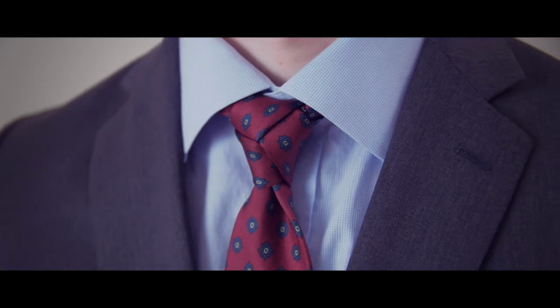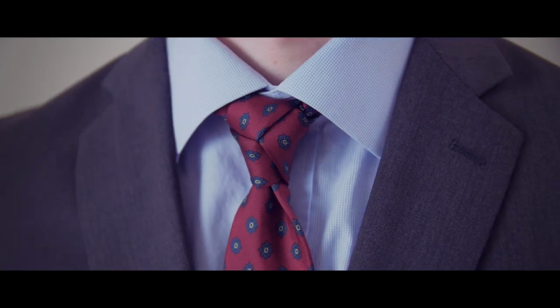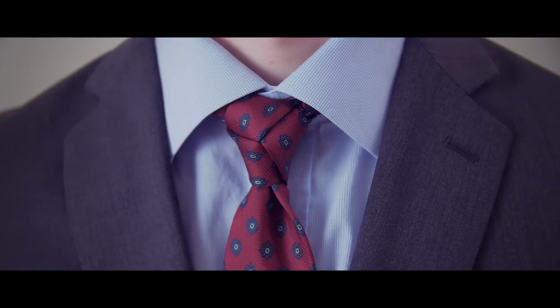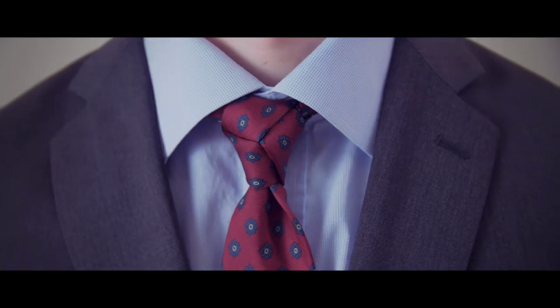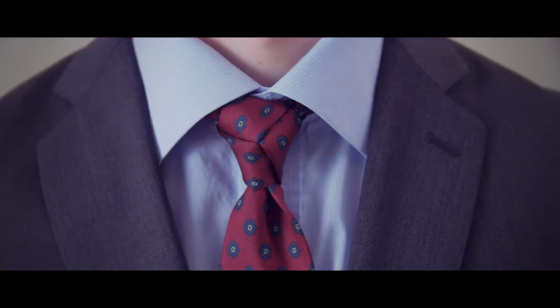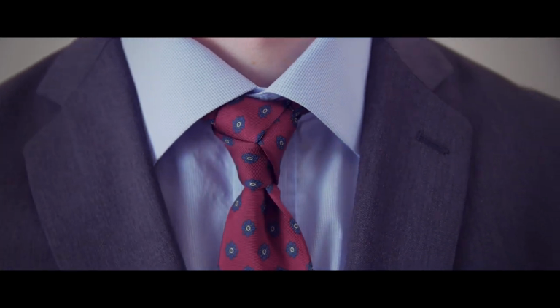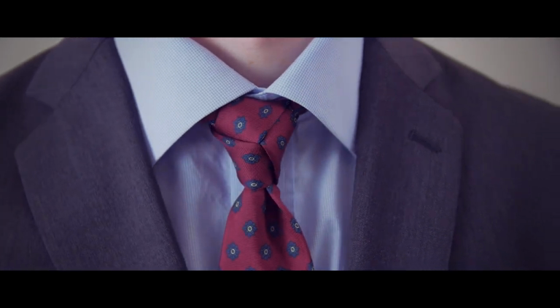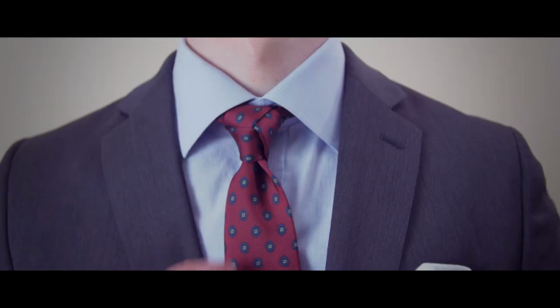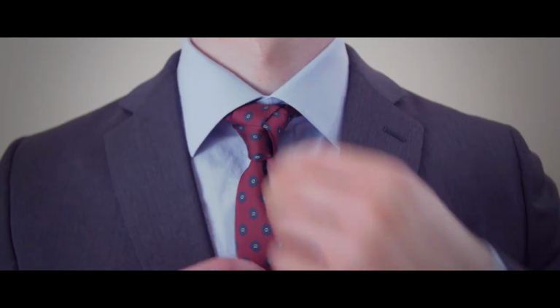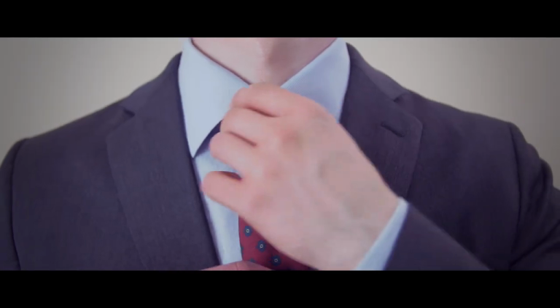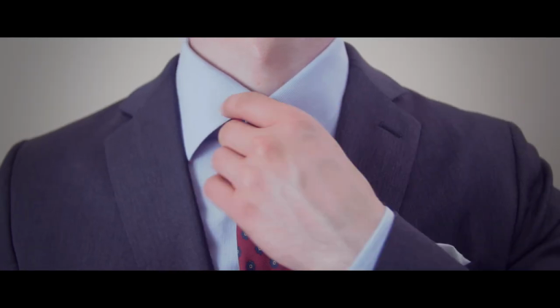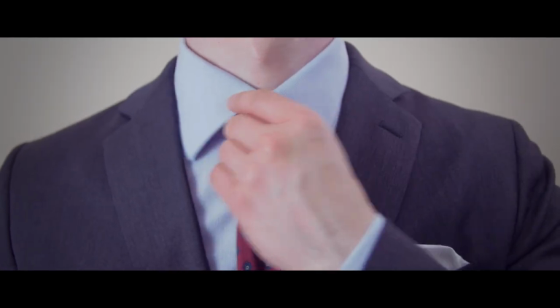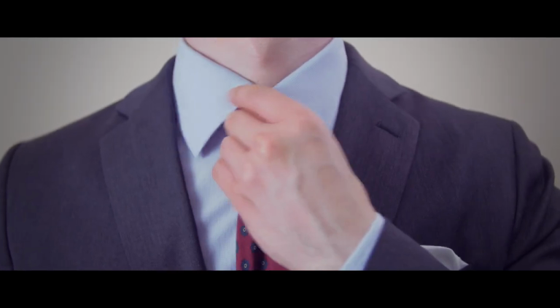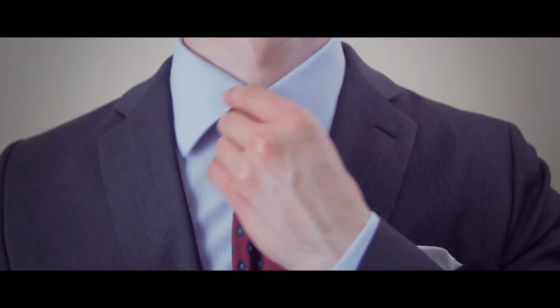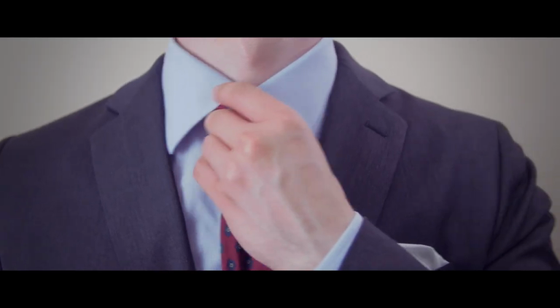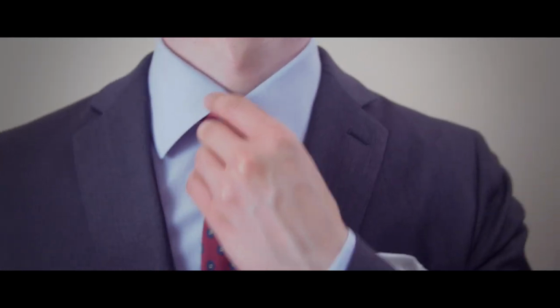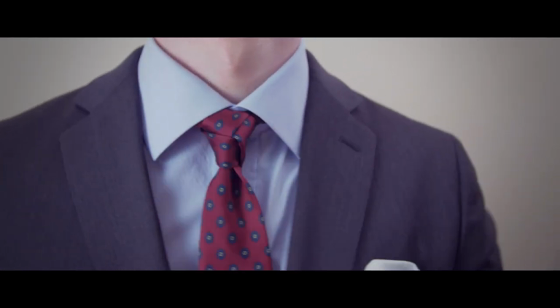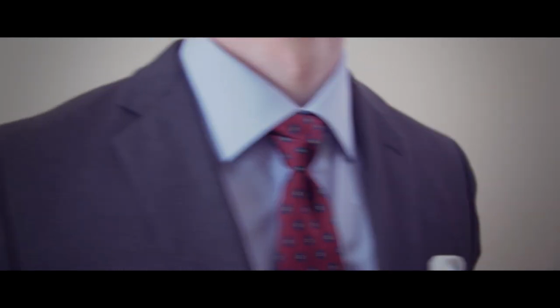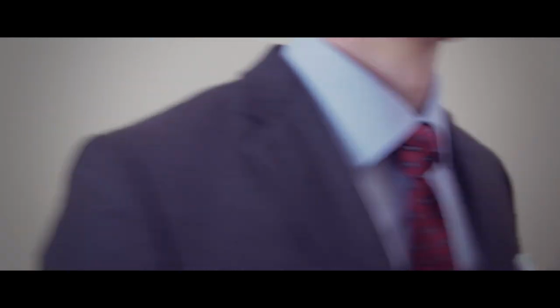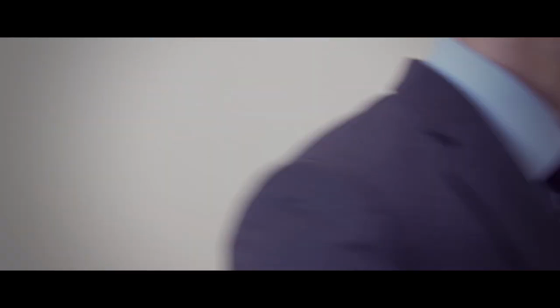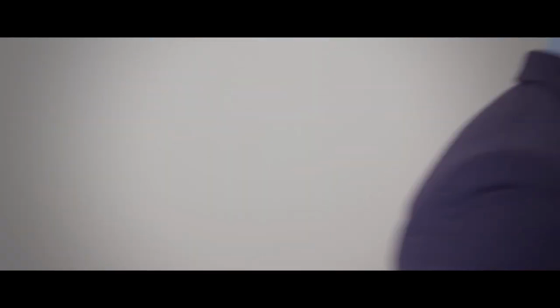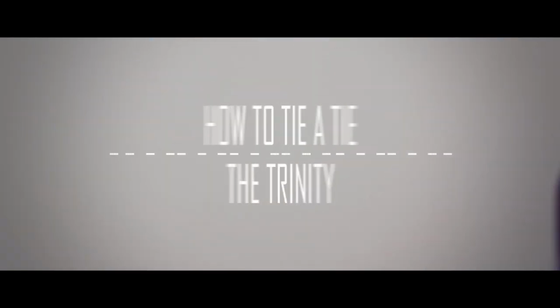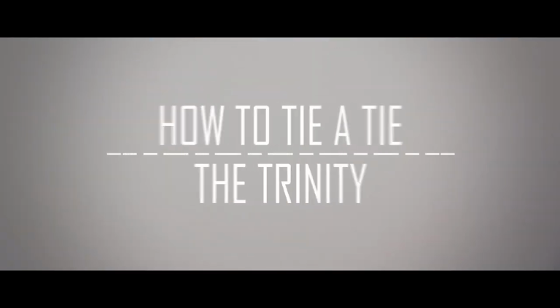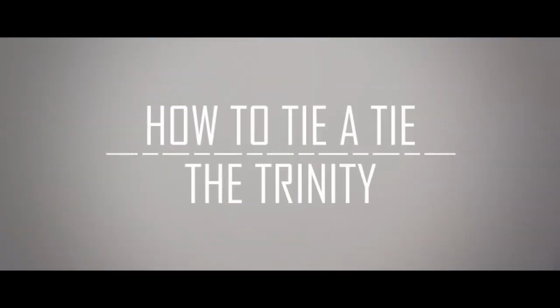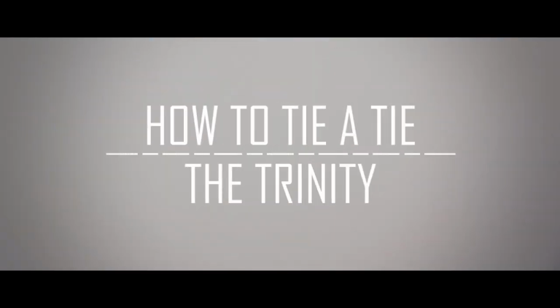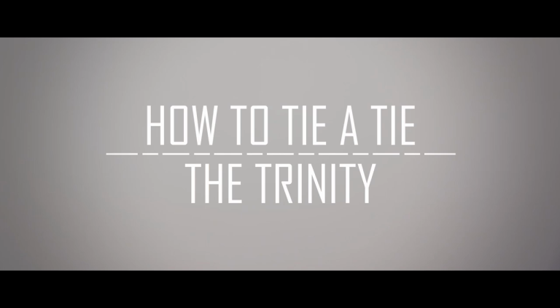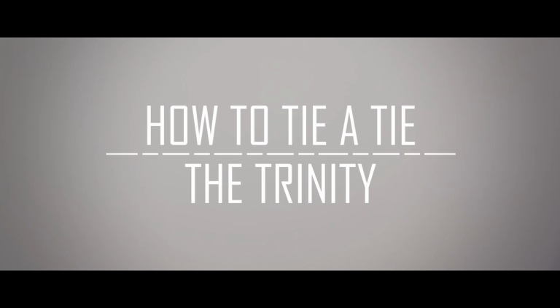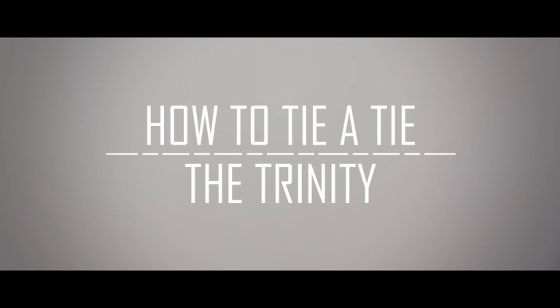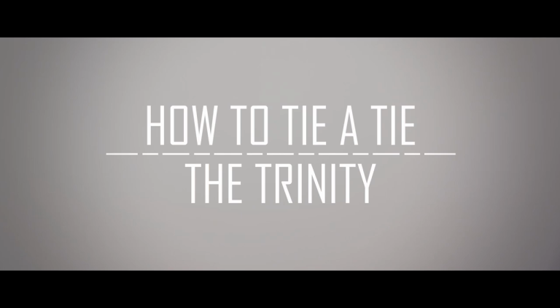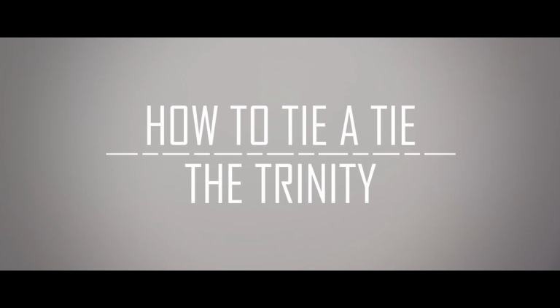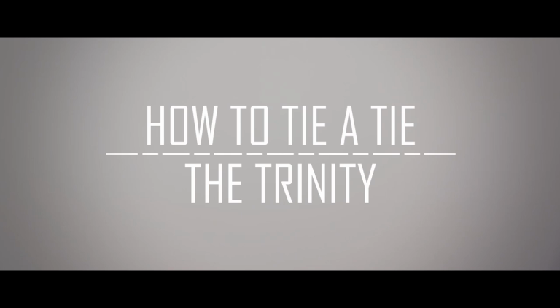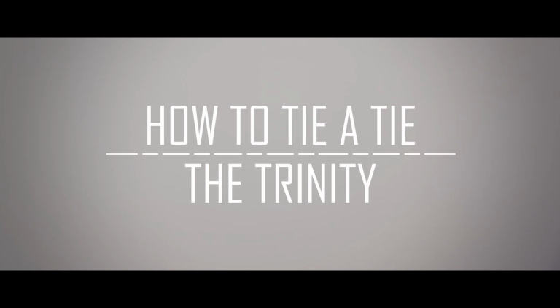Ready to push your style boundaries? Today, we're going to learn how to tie the Trinity Knot.